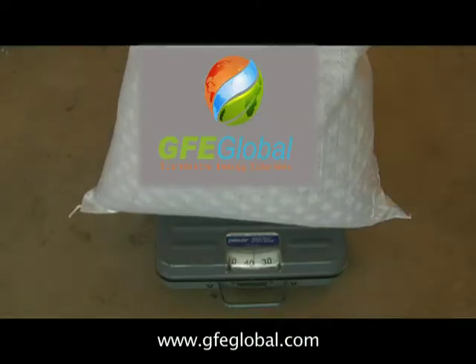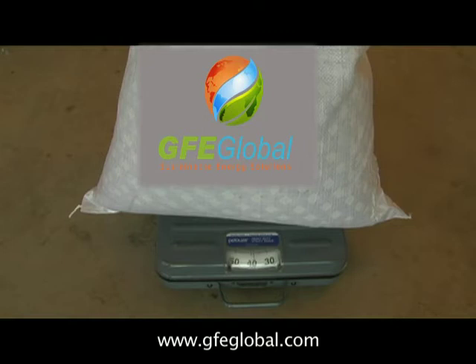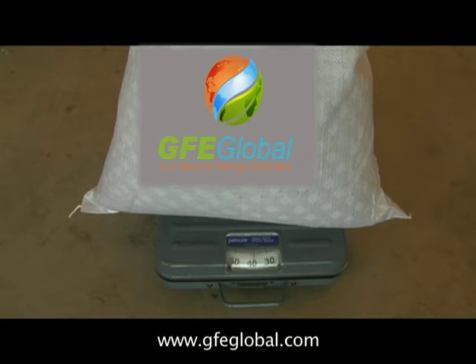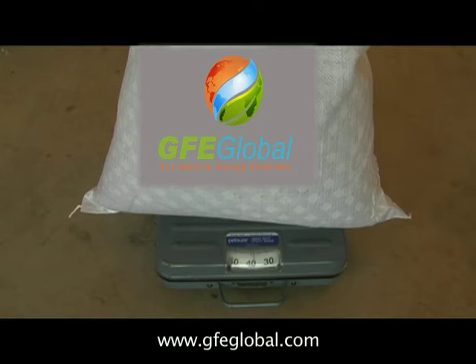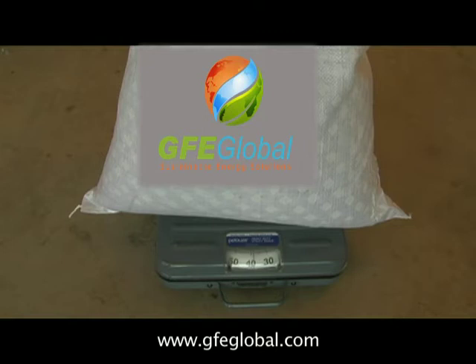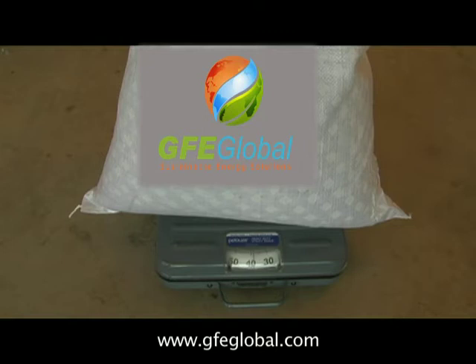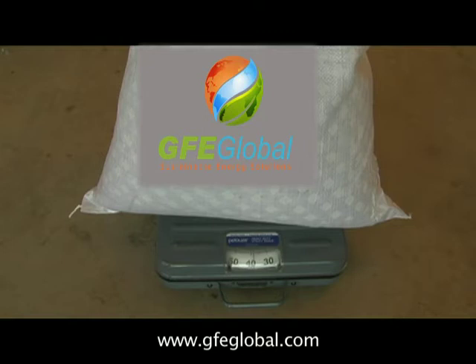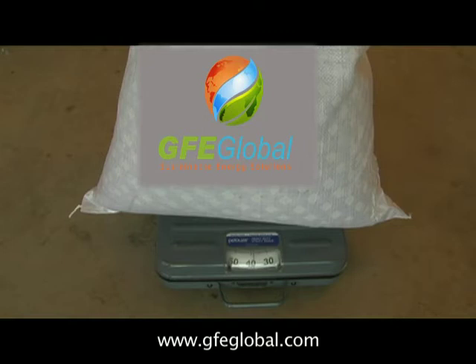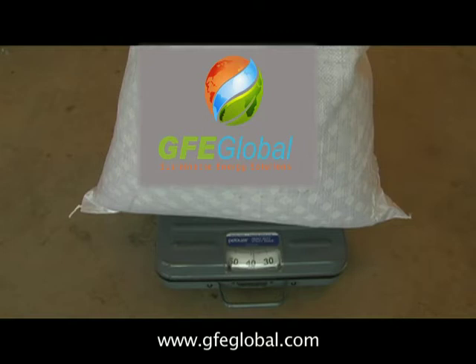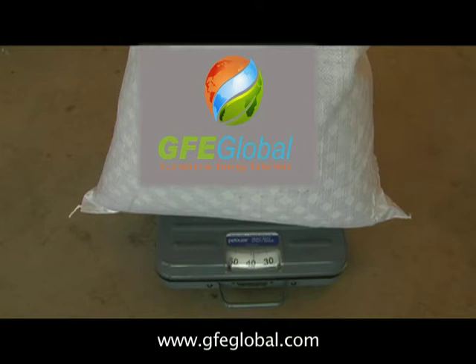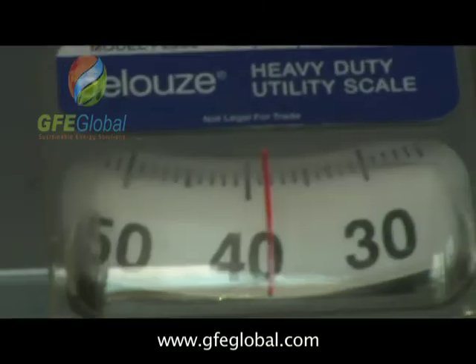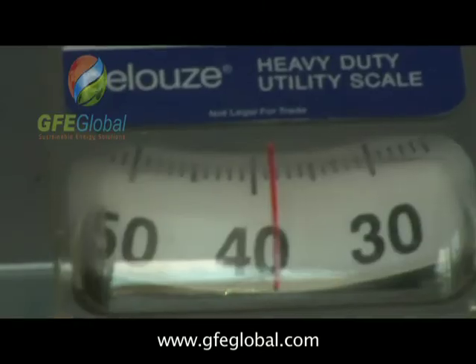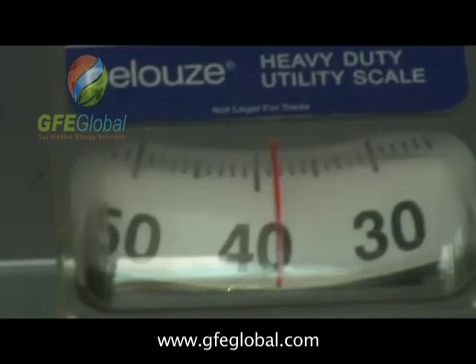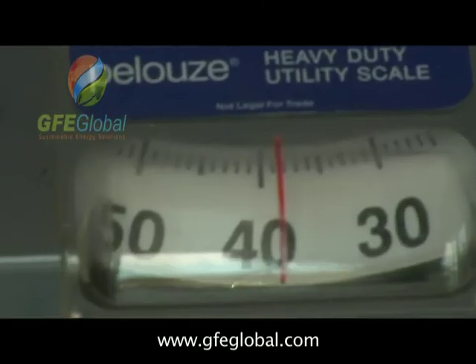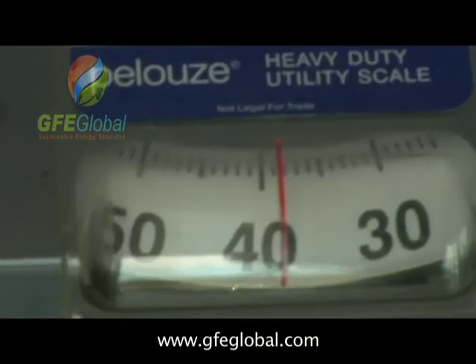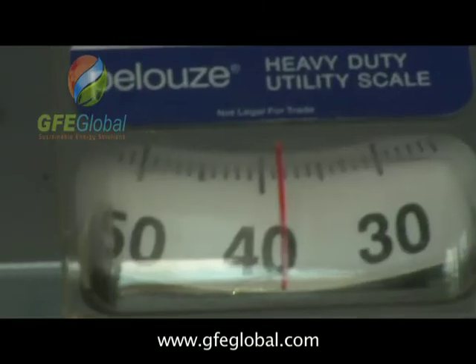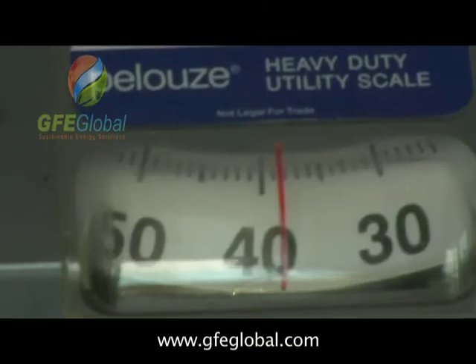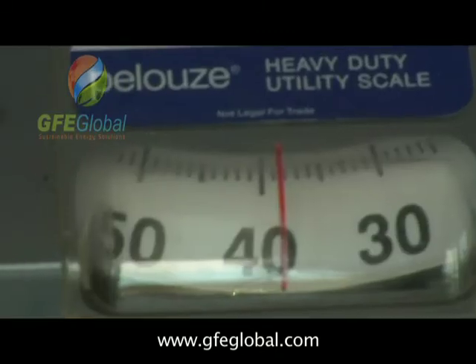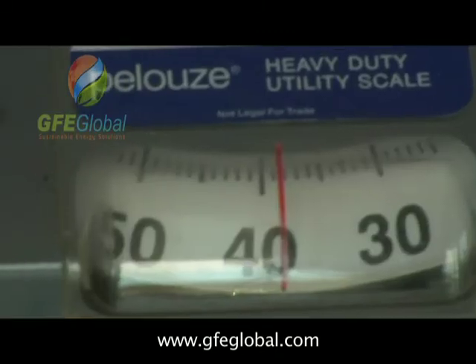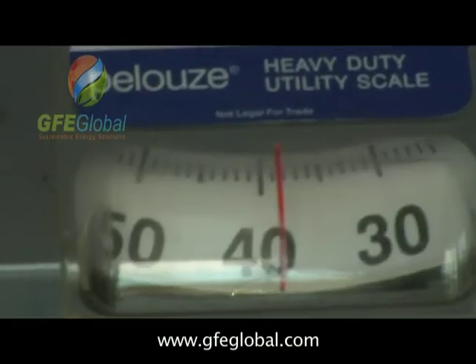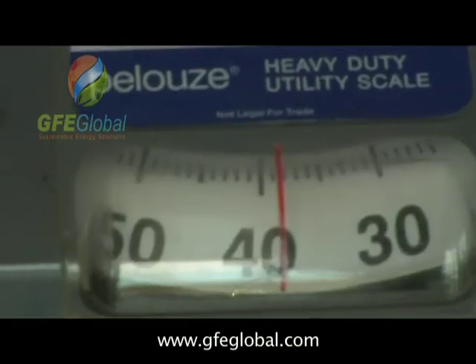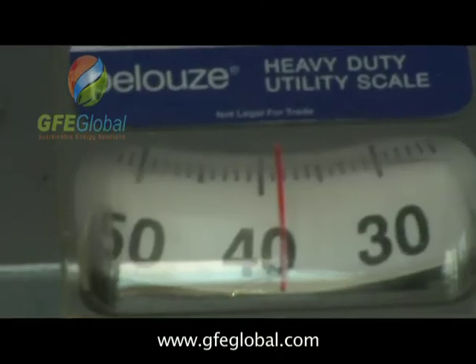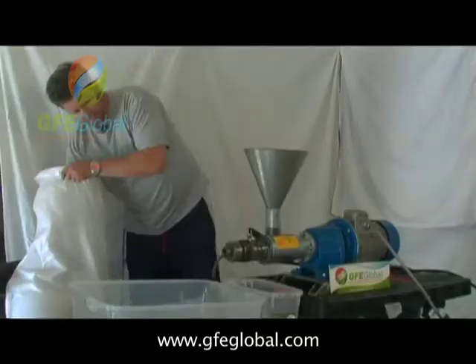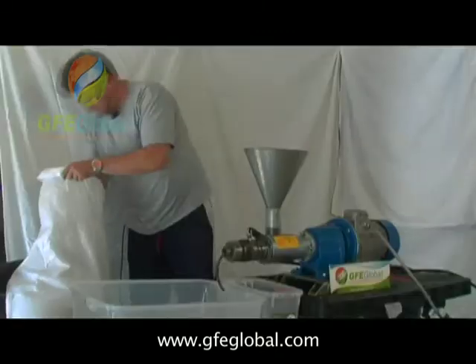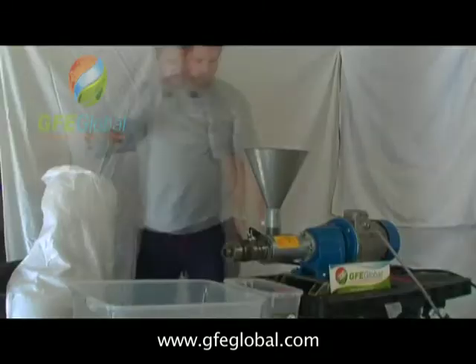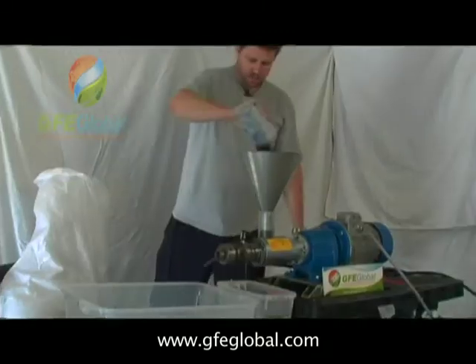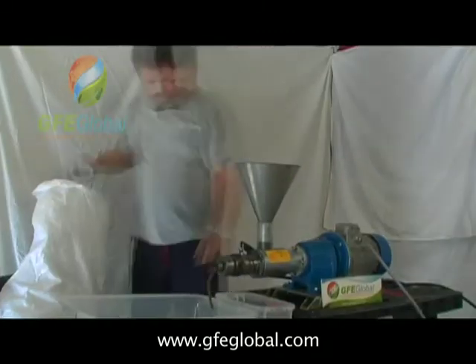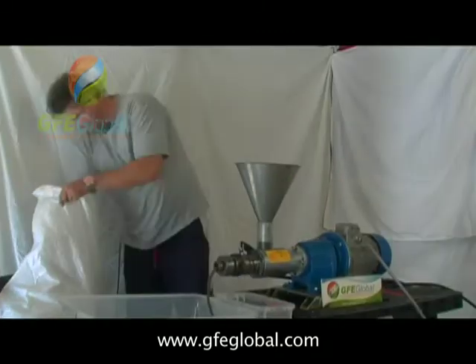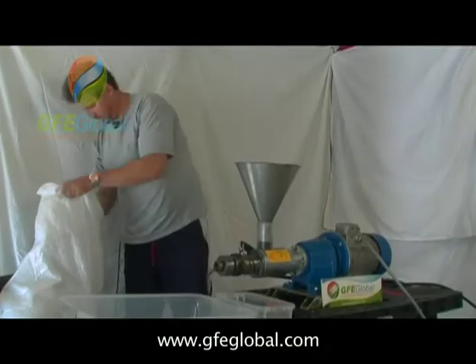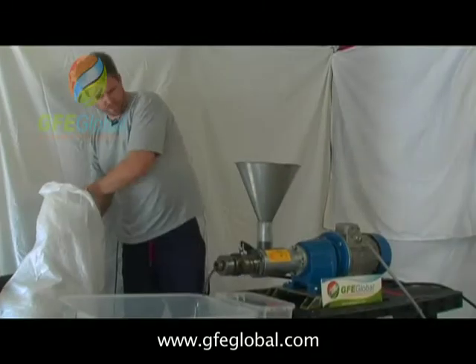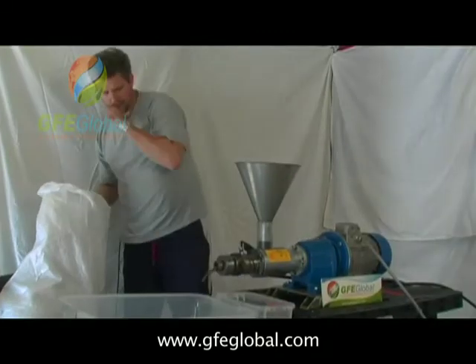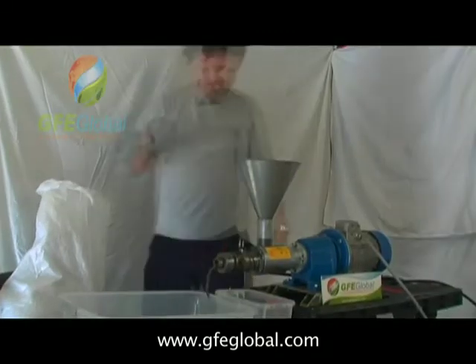We have 39 pounds of feedstock from one of our clients. Let's see how much oil we get.